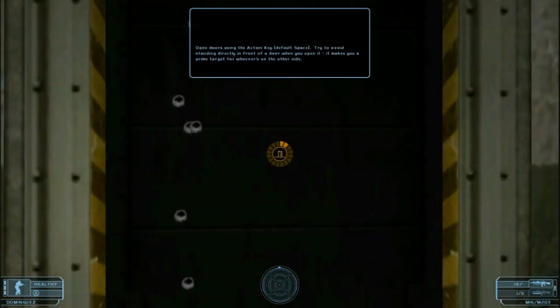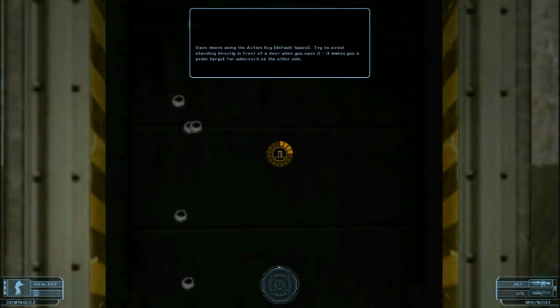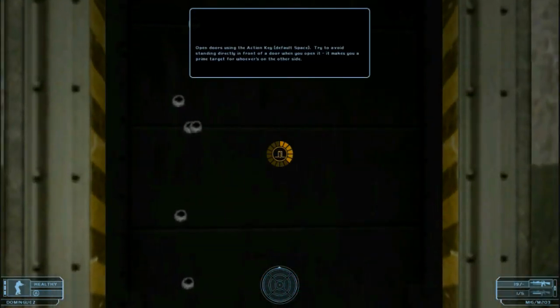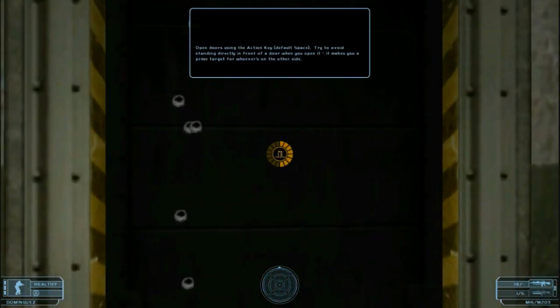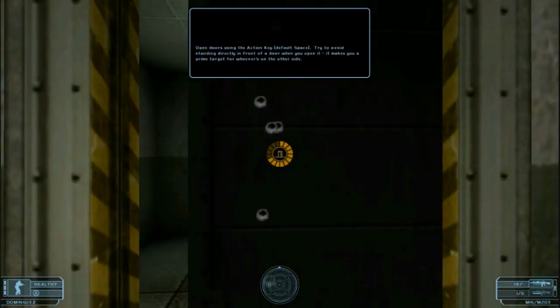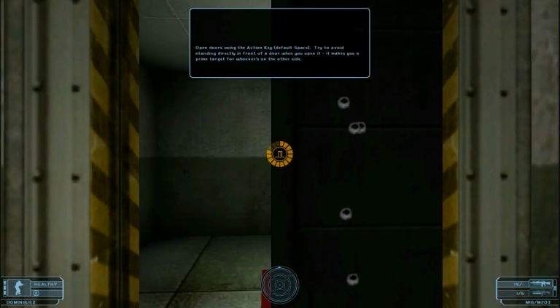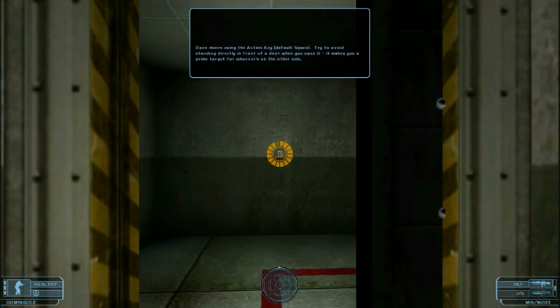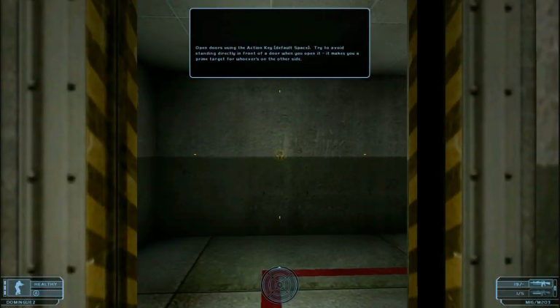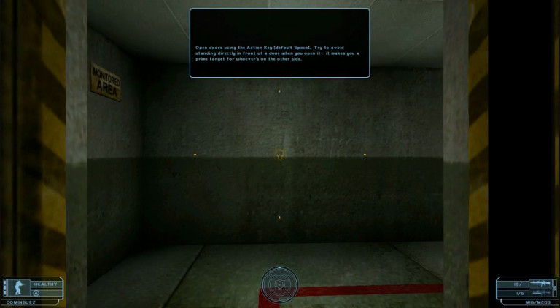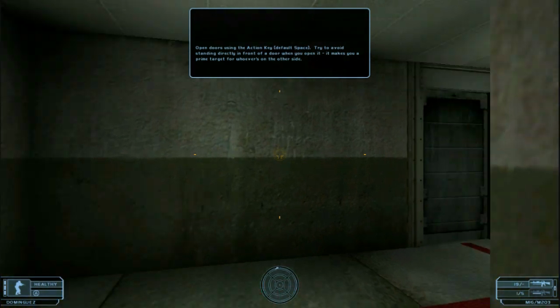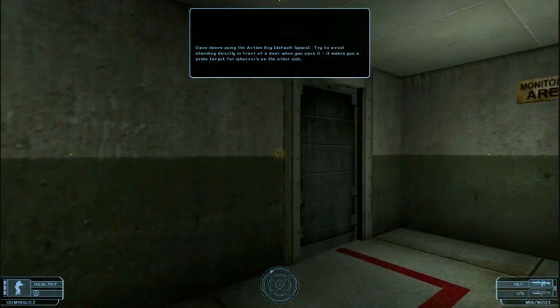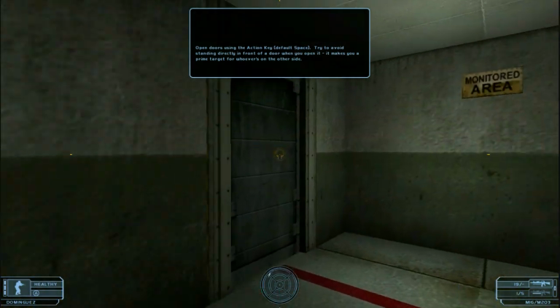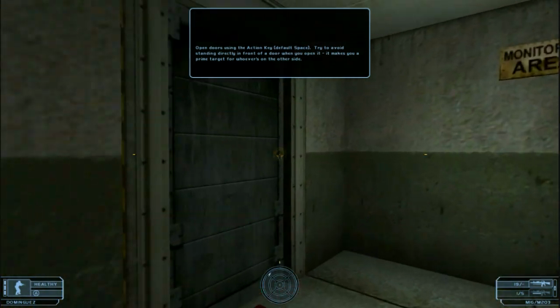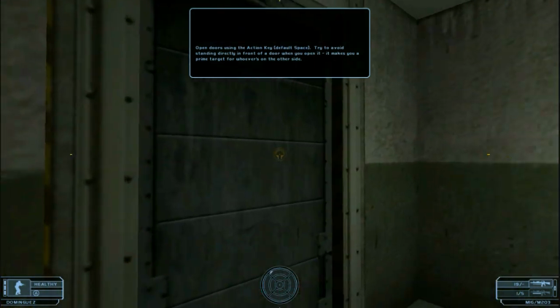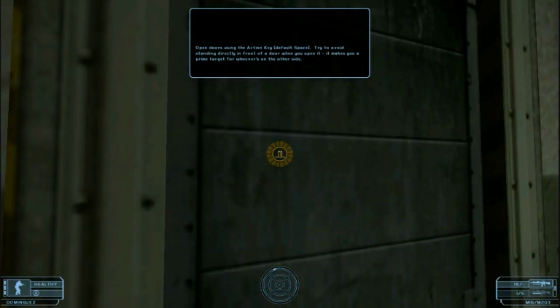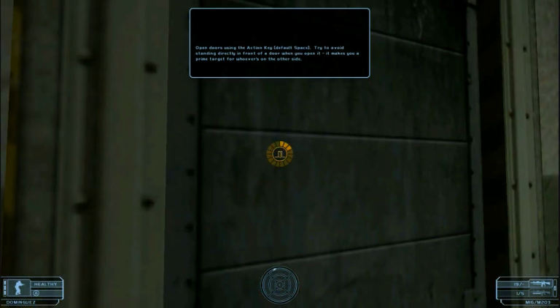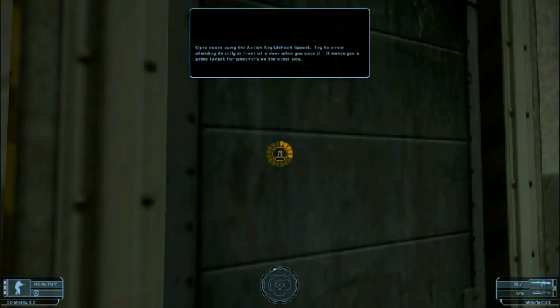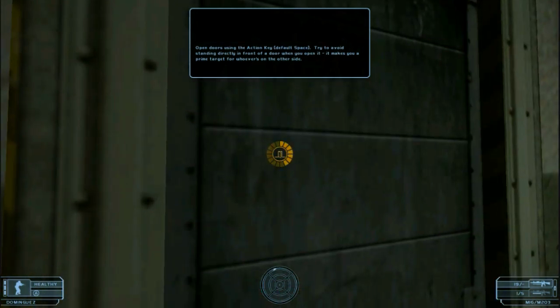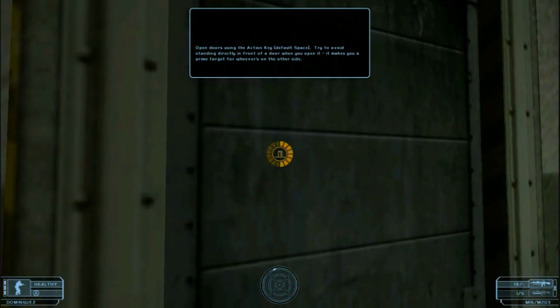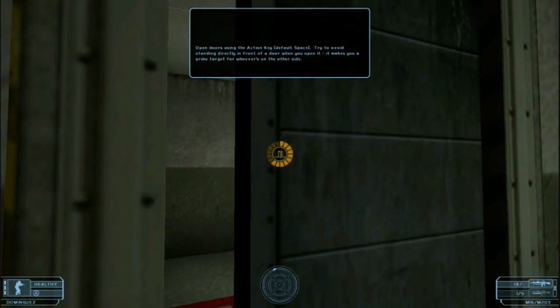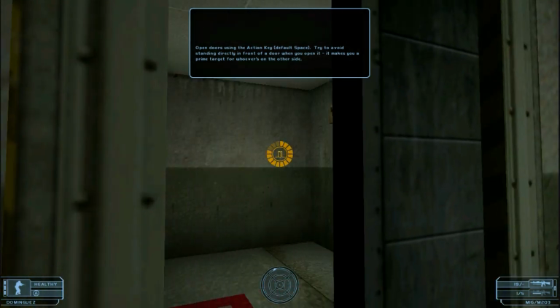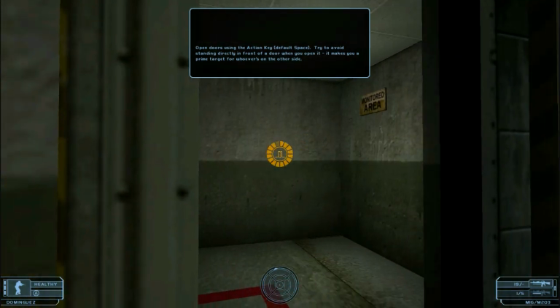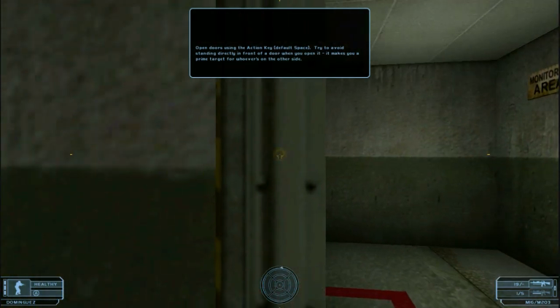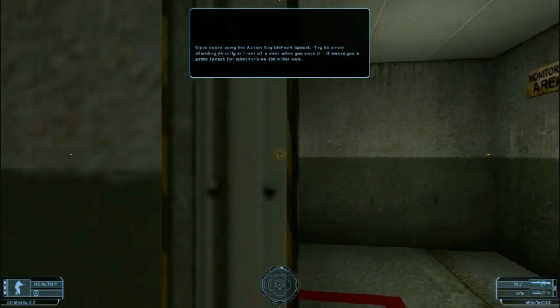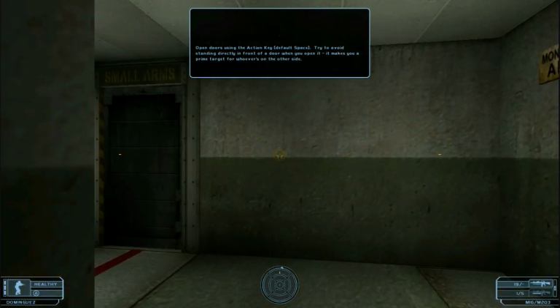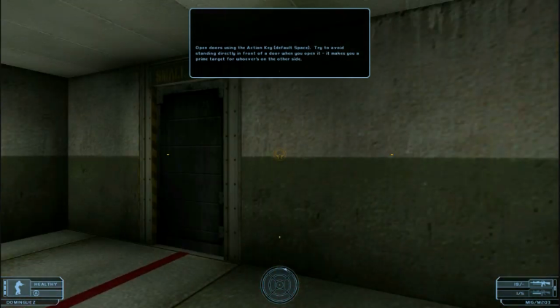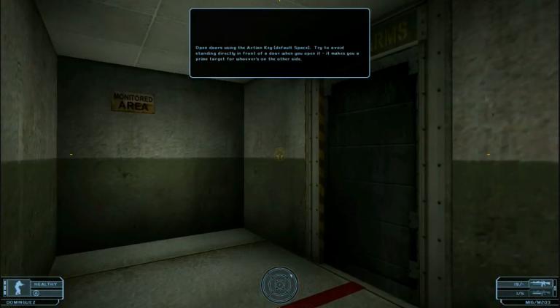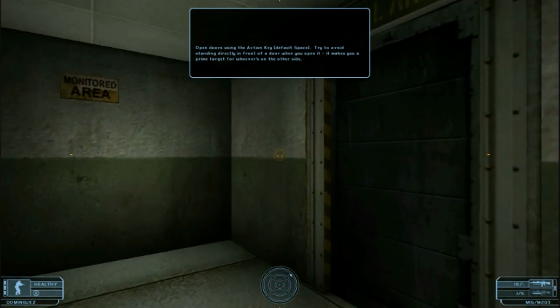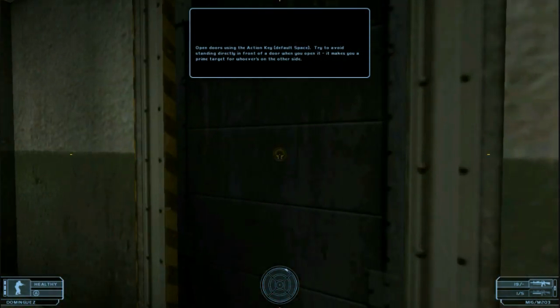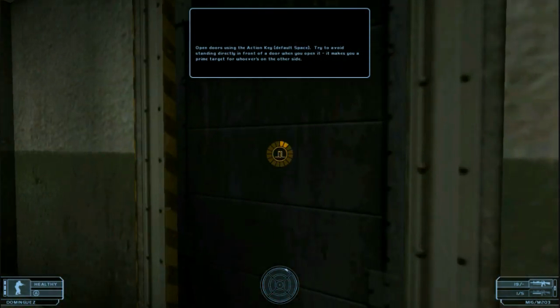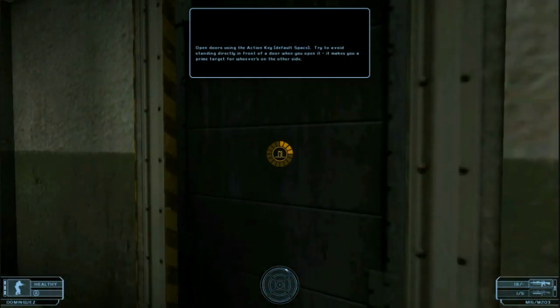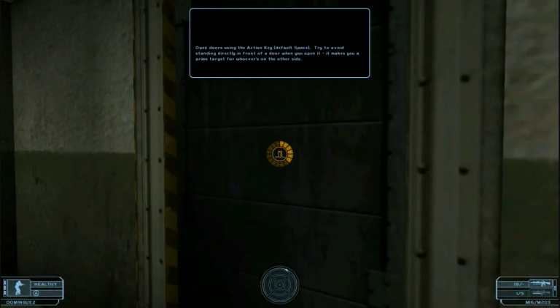Open doors using the action key. Try to avoid standing directly in front of a door when you open it — it makes you a prime target for whoever's on the other side.